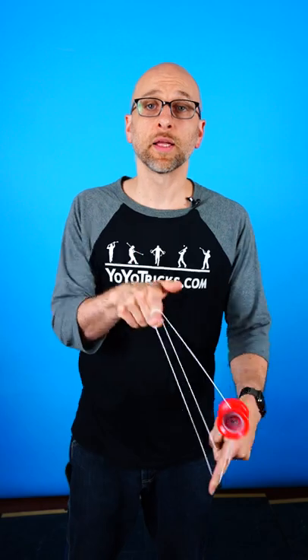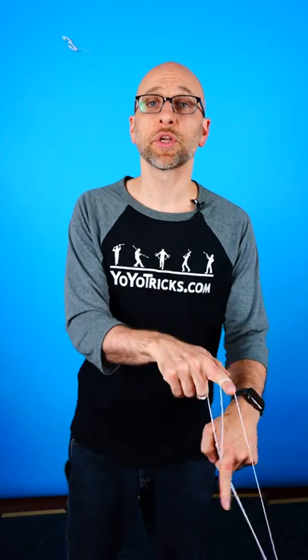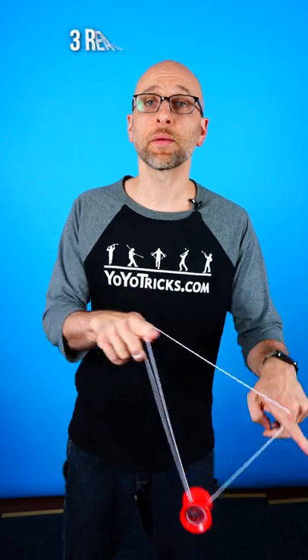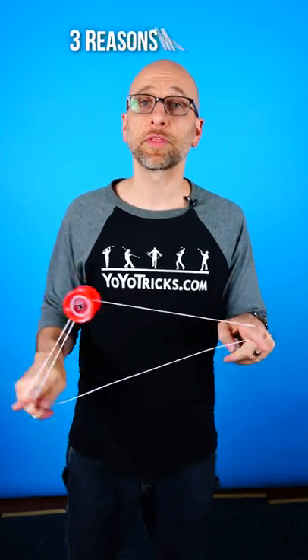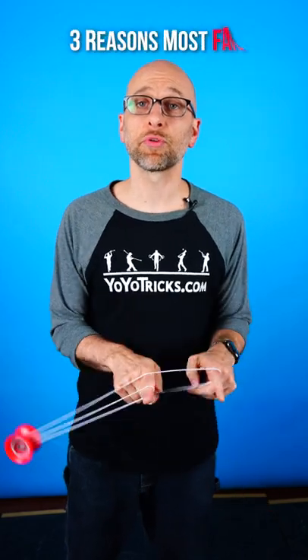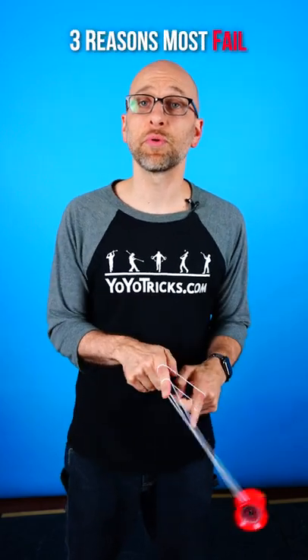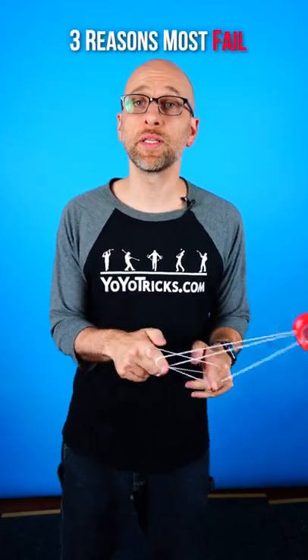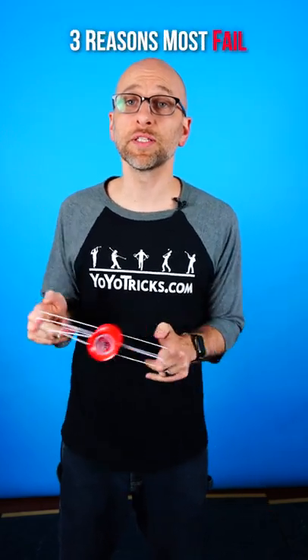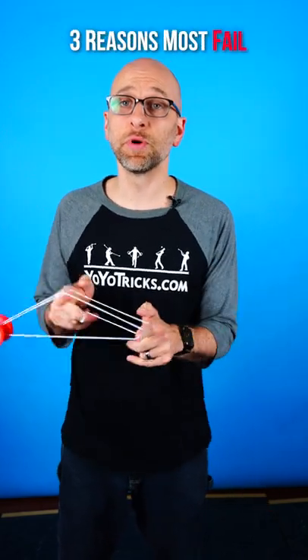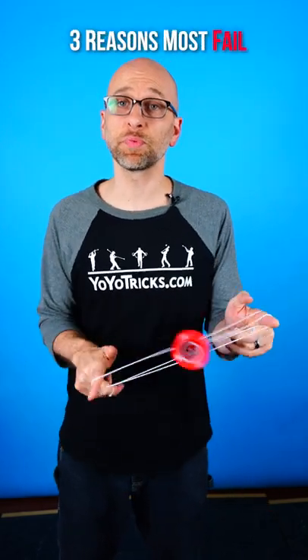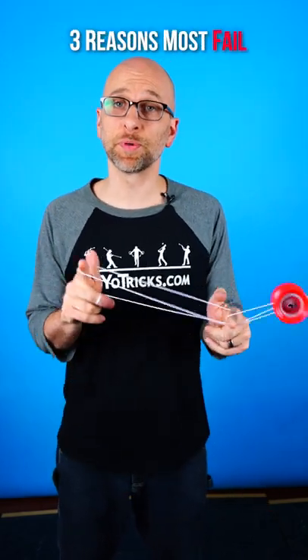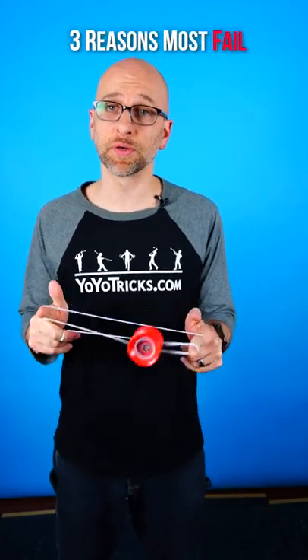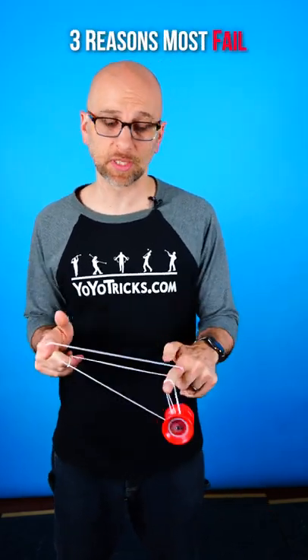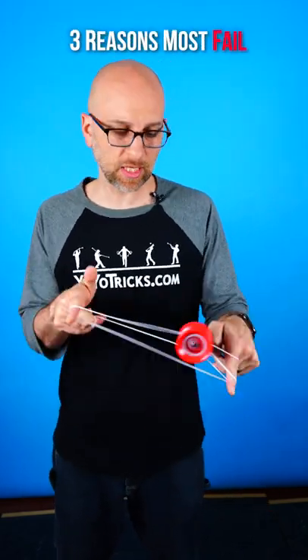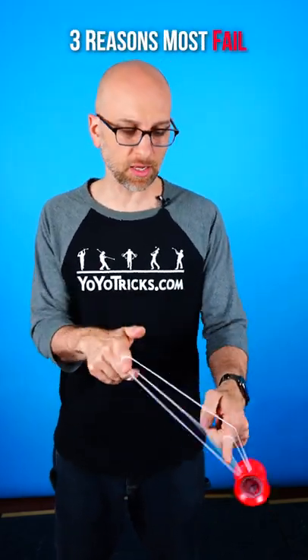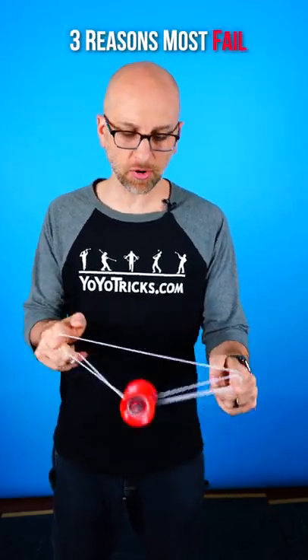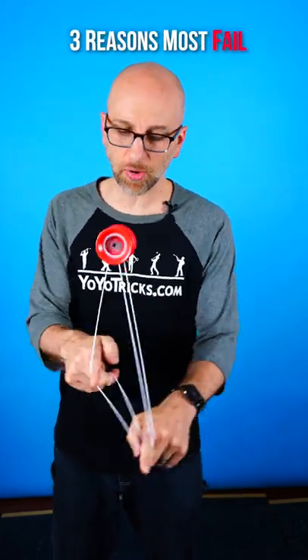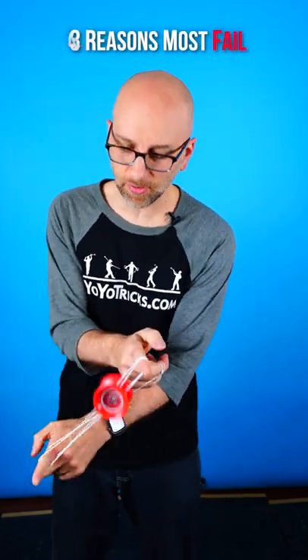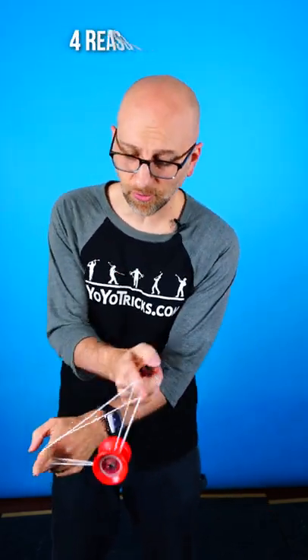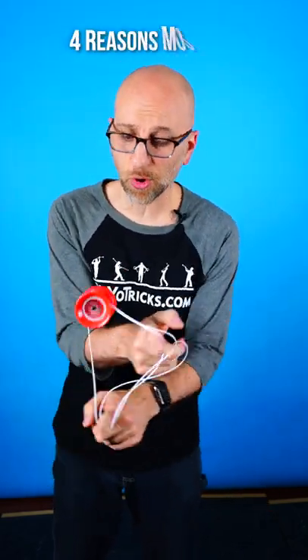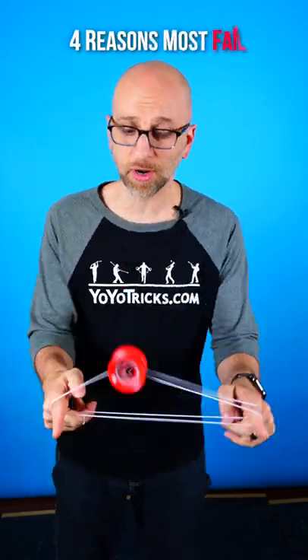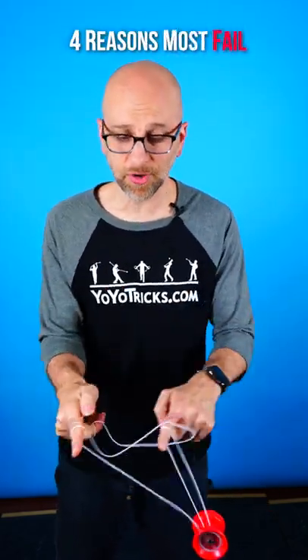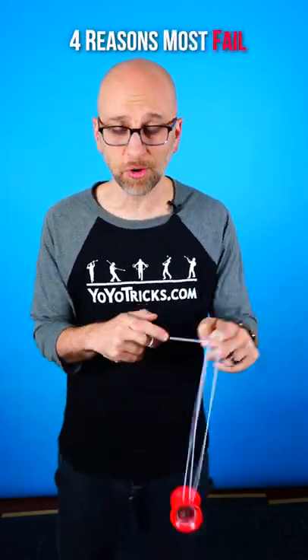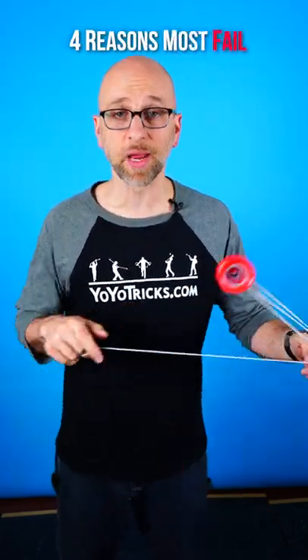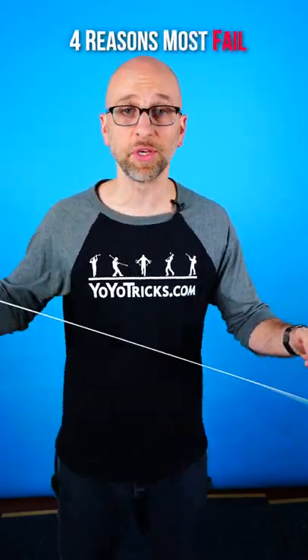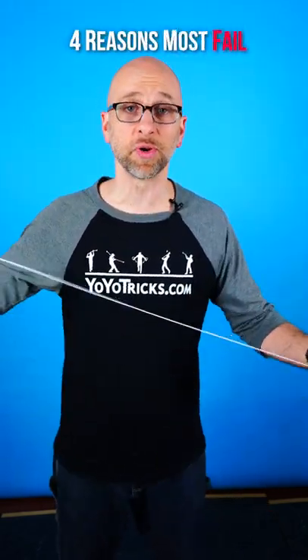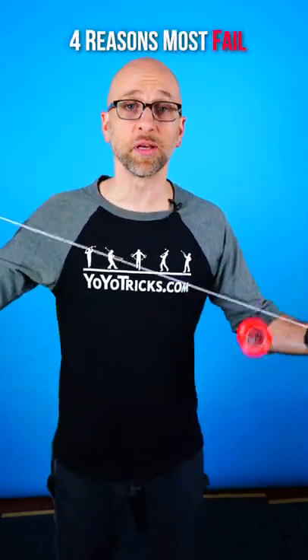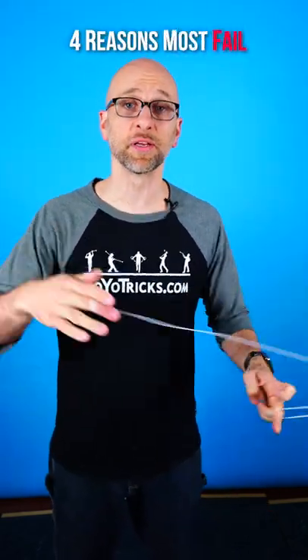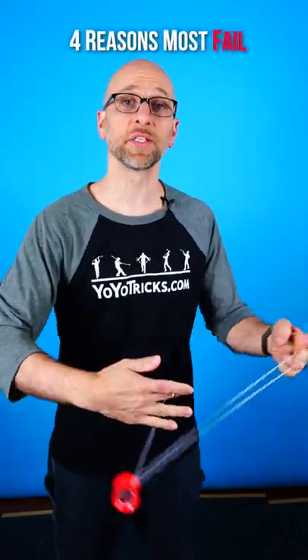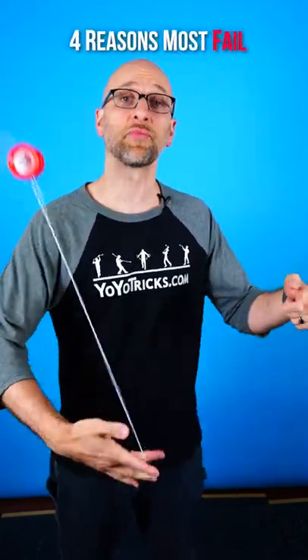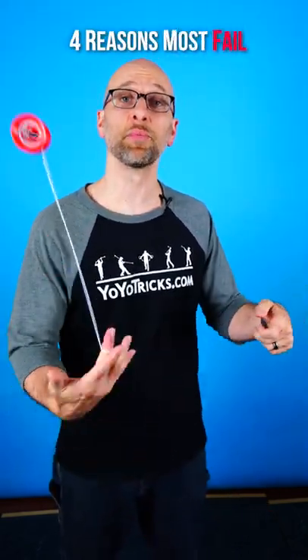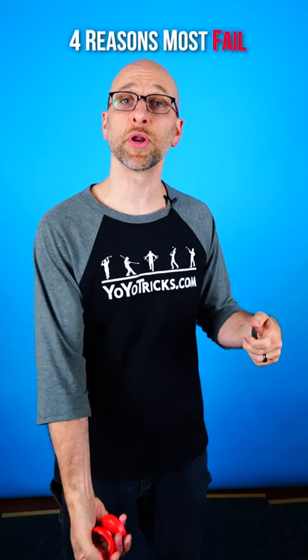Let's talk about the three reasons most people don't succeed at yo-yoing — four, if you don't mind me doing a little self-promoting.